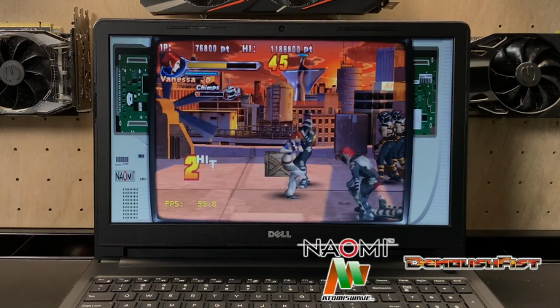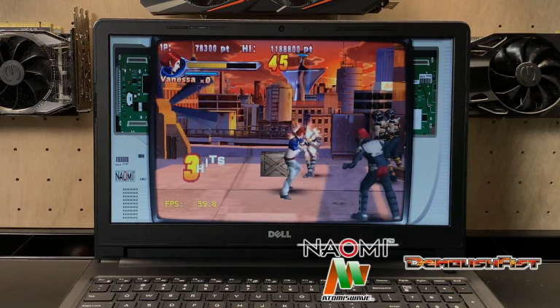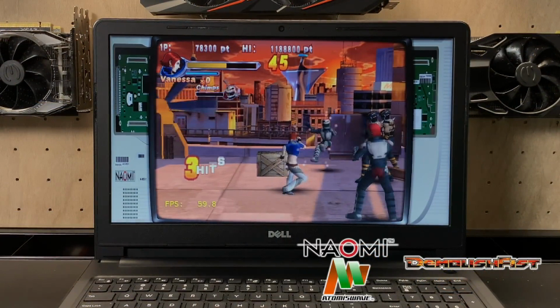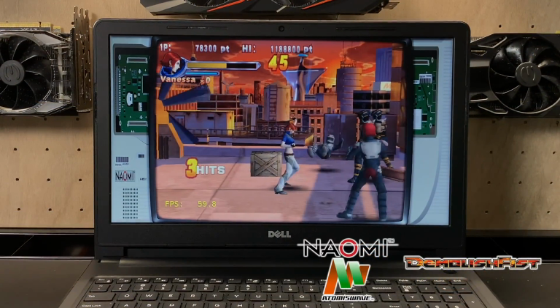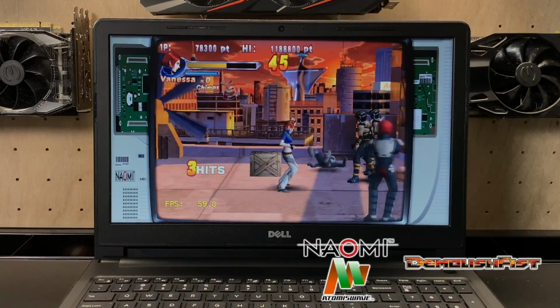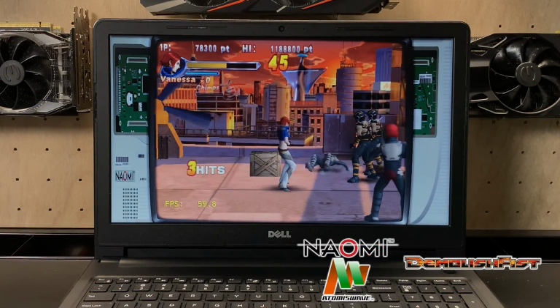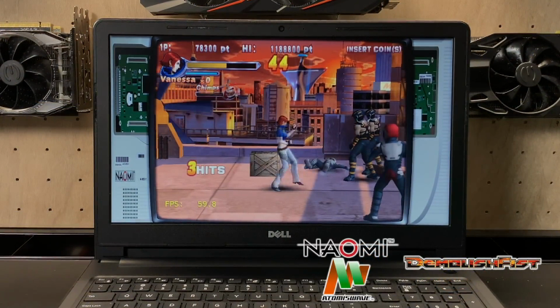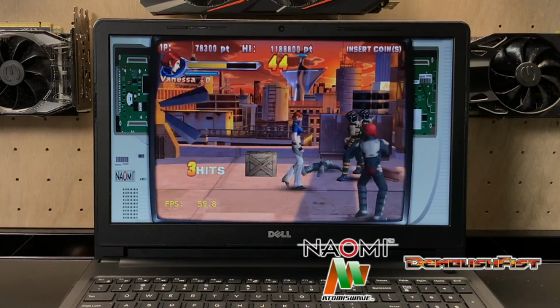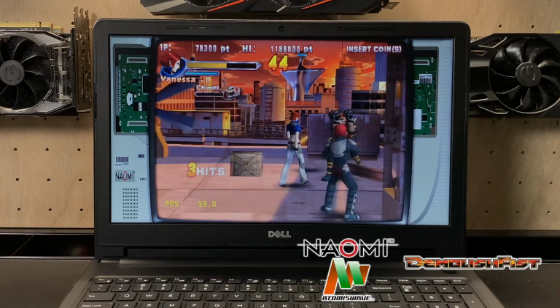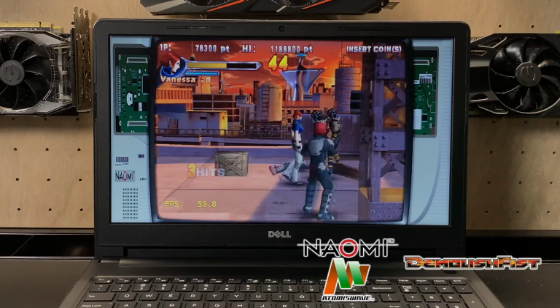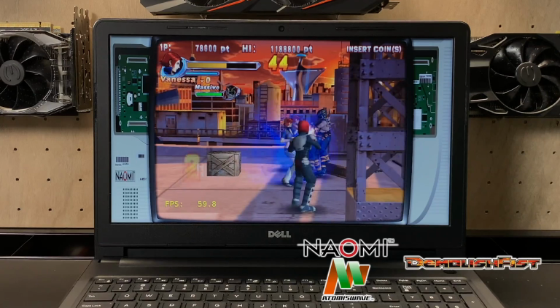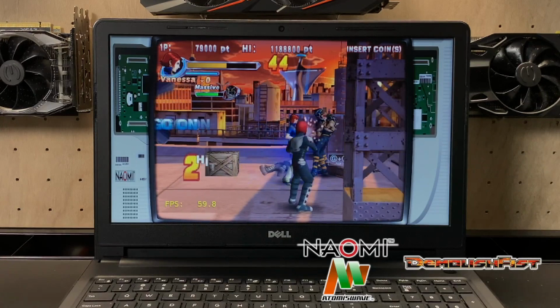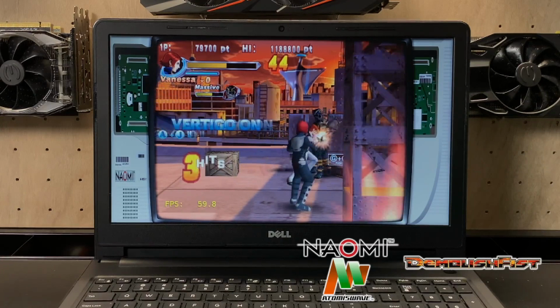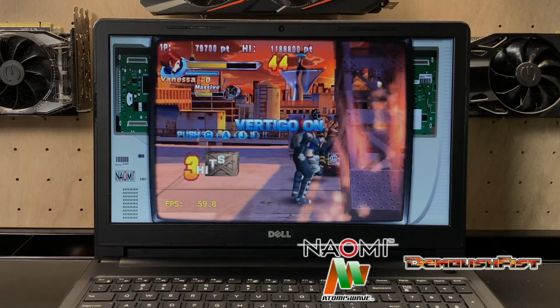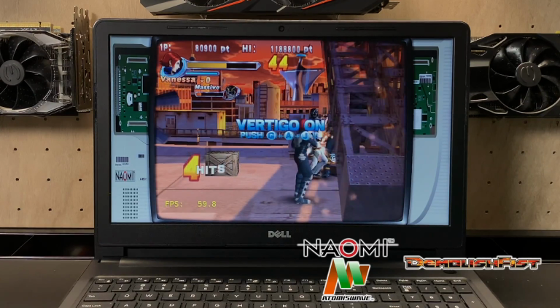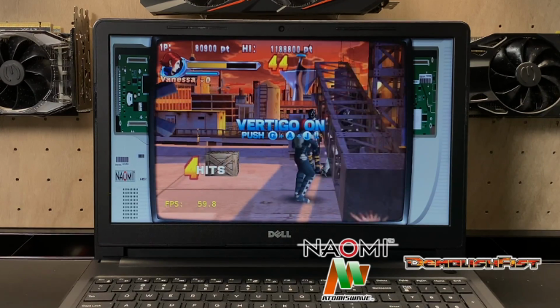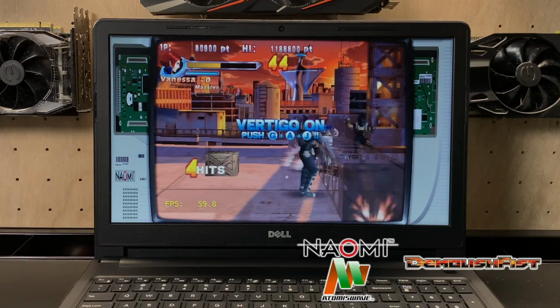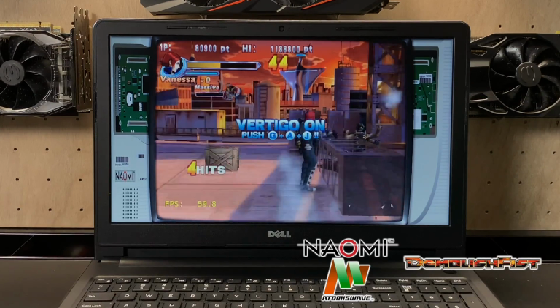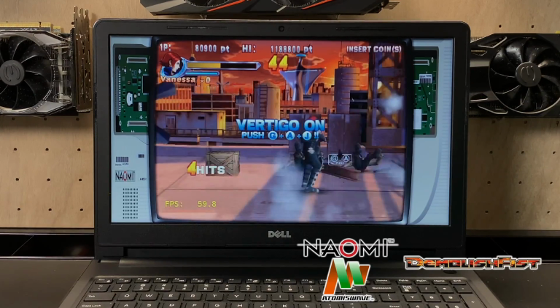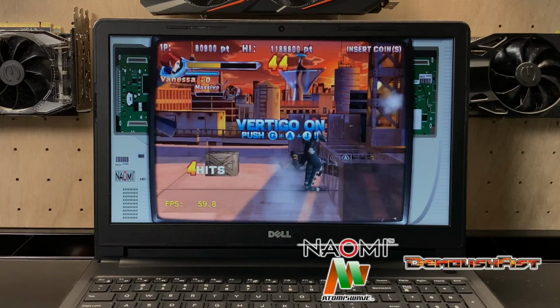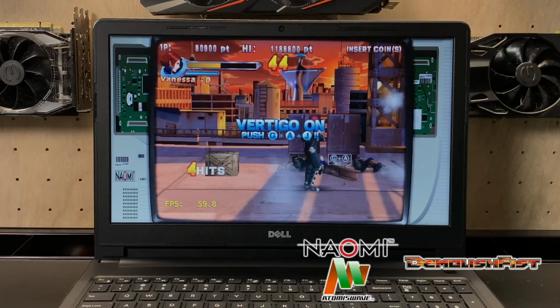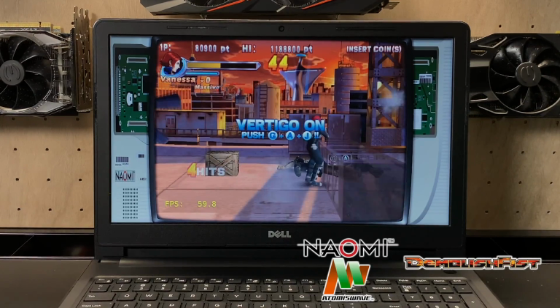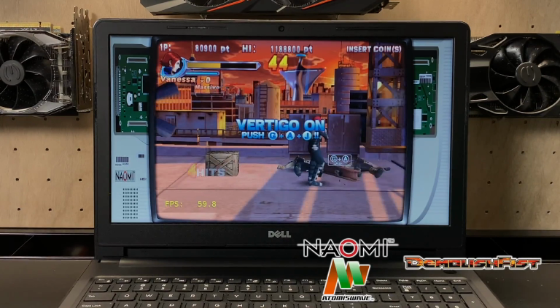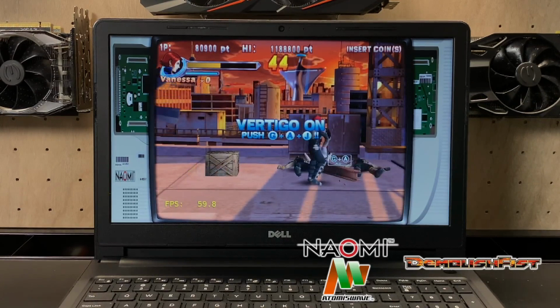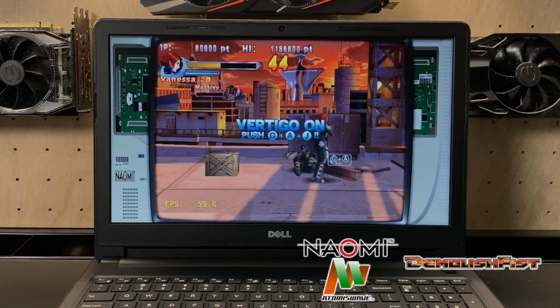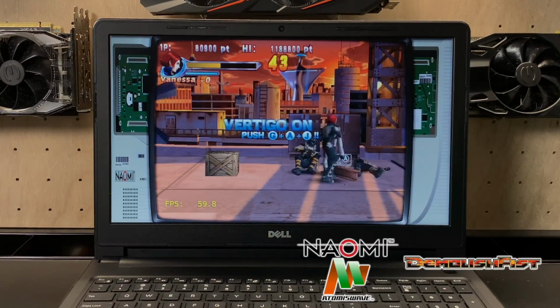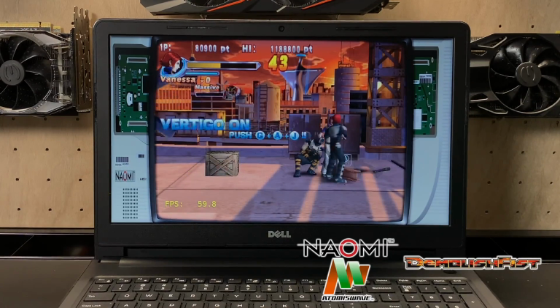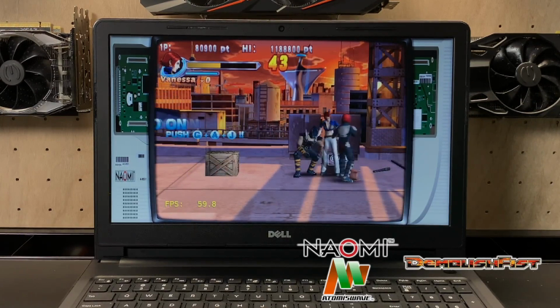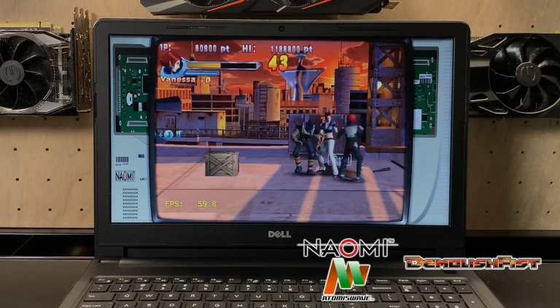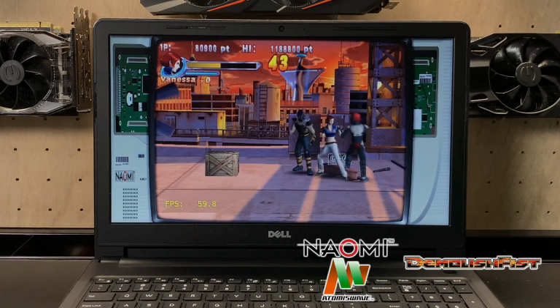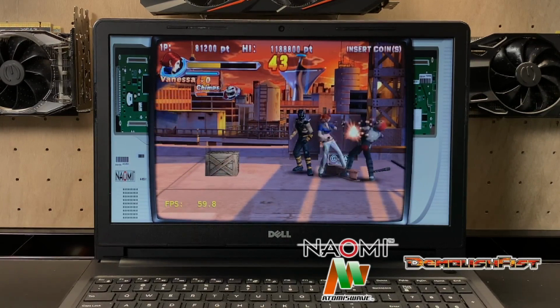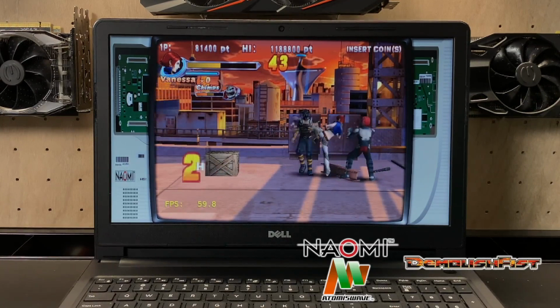Finally, I wanted to test out some Naomi and the Thomas Wave games. They seem to work pretty well on this system.